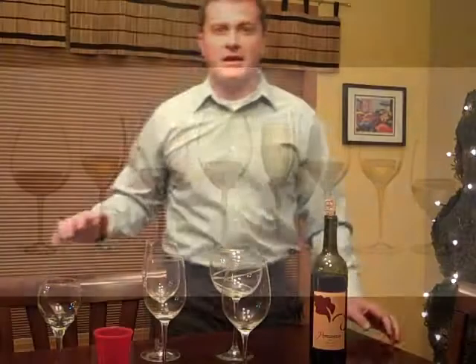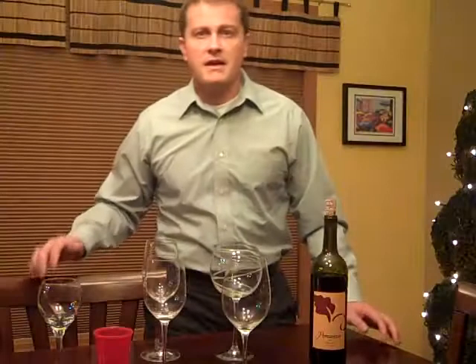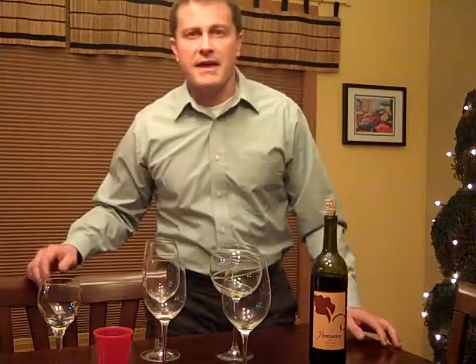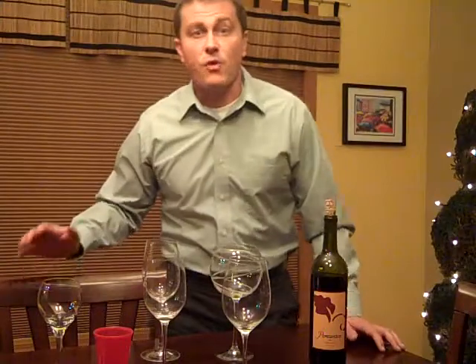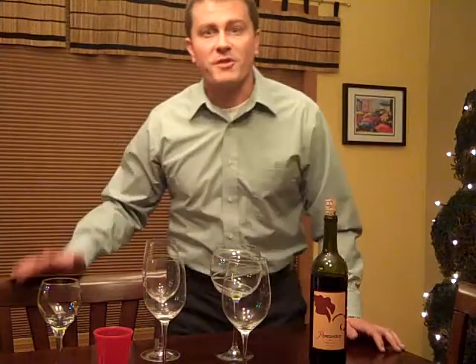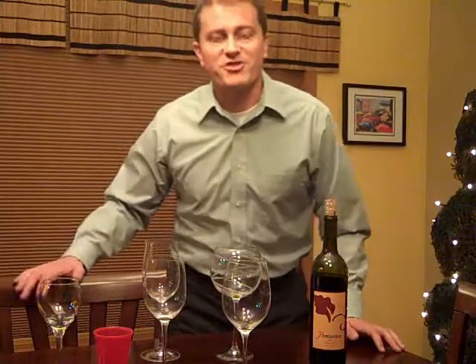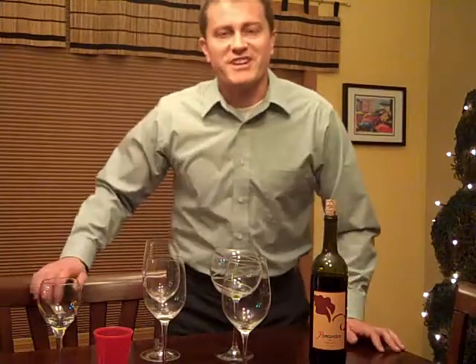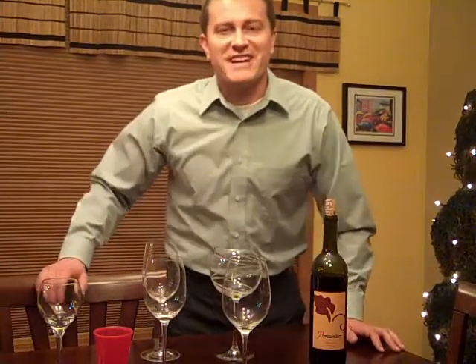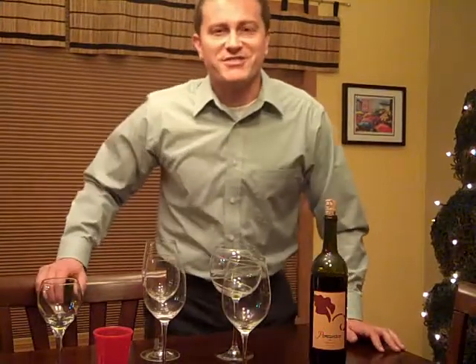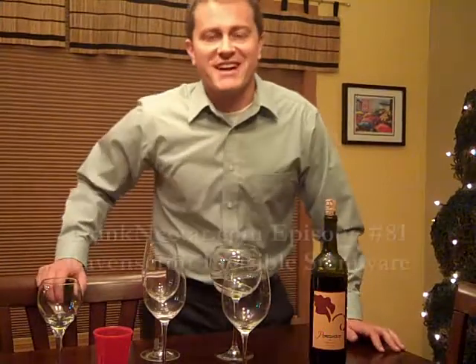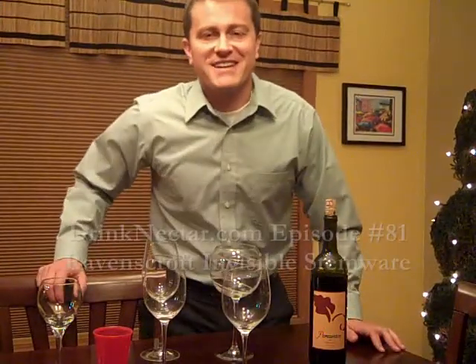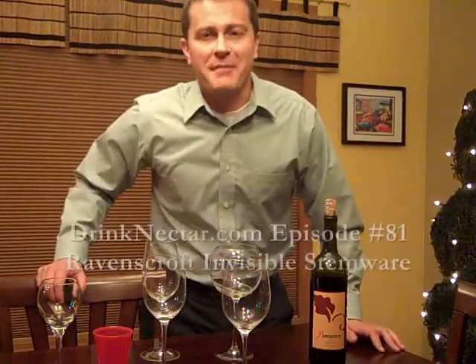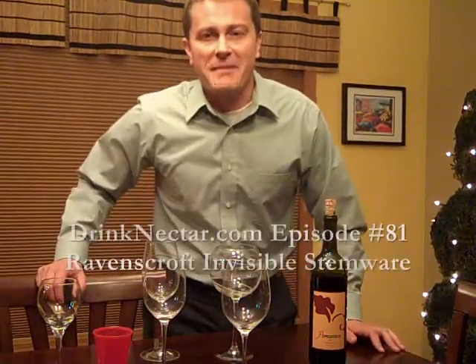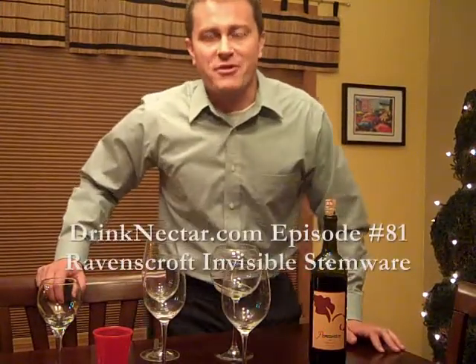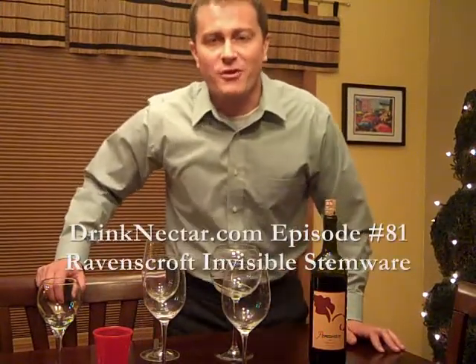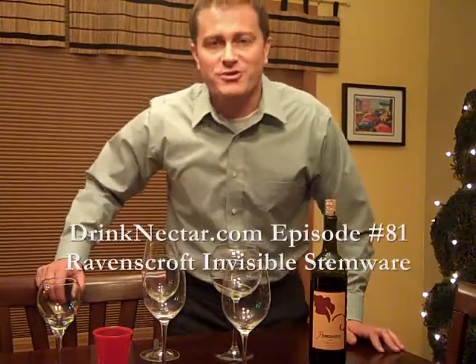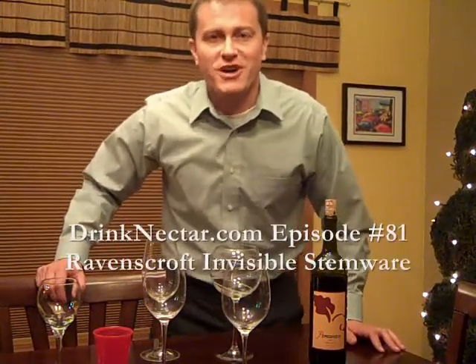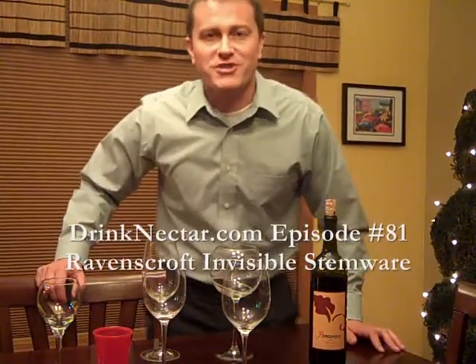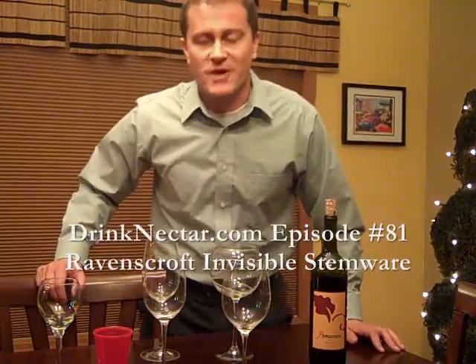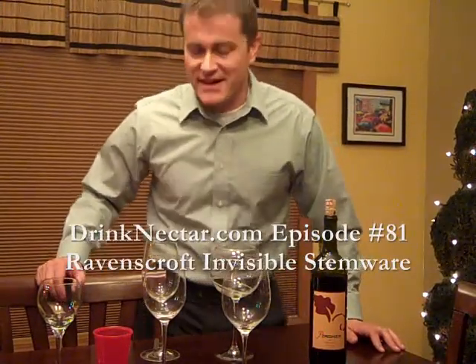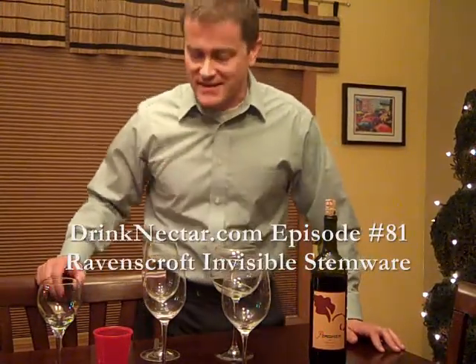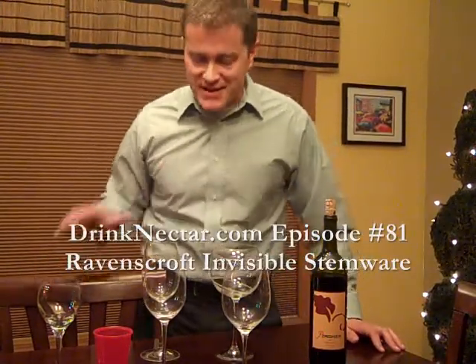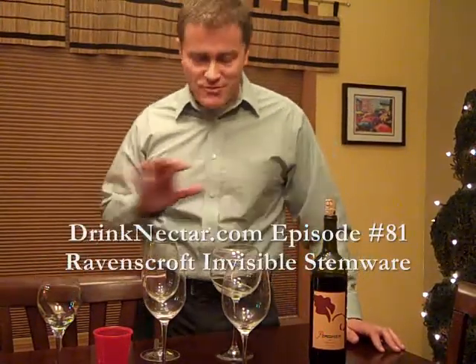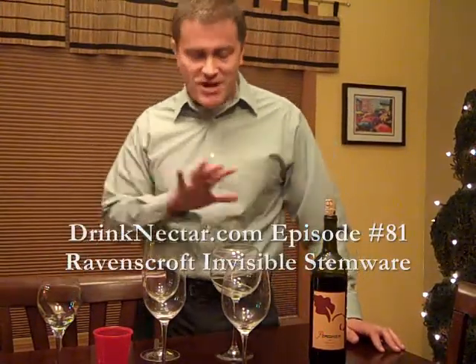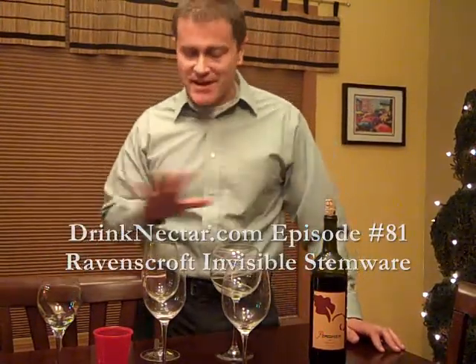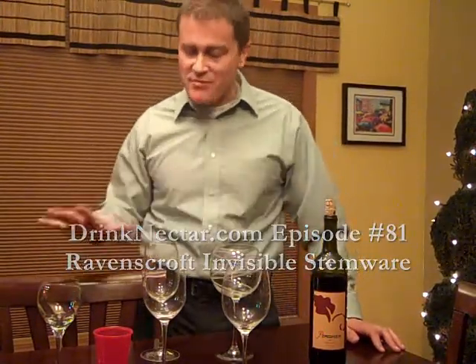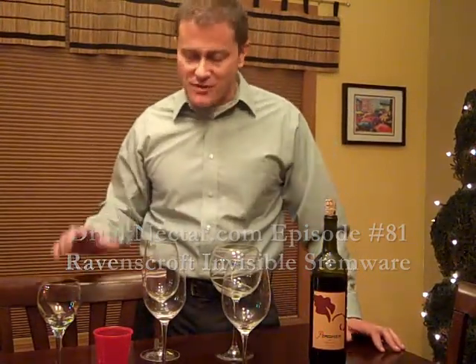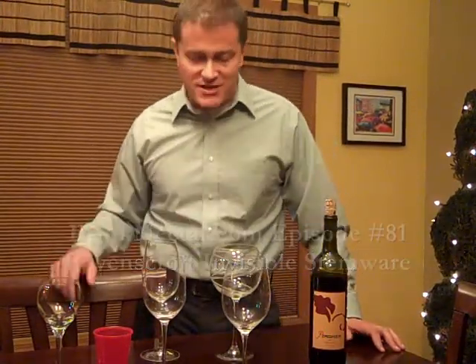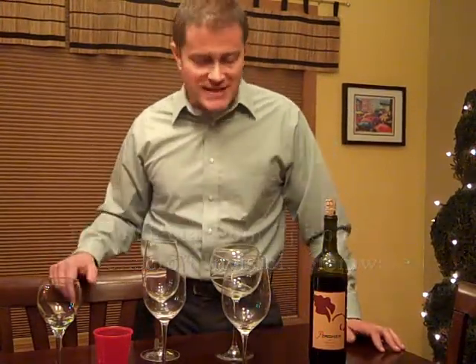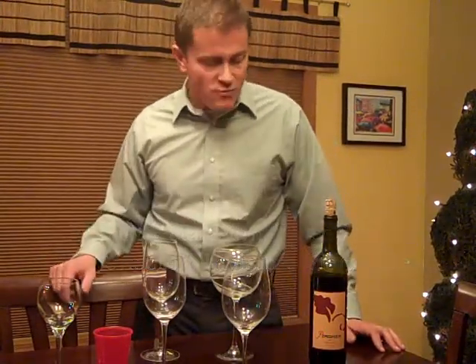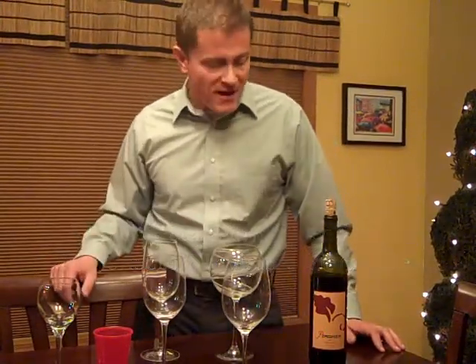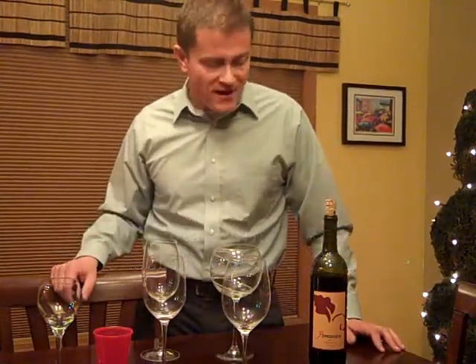Hey, welcome to Drinknectar.com. I'm your host, Josh Wade, and tonight we're talking about stemware.